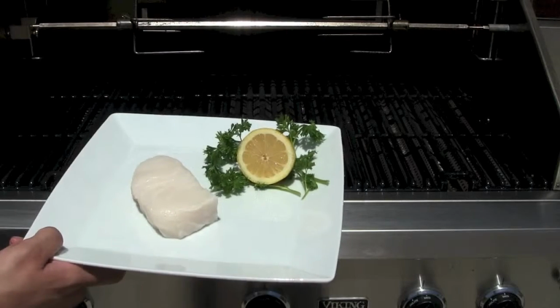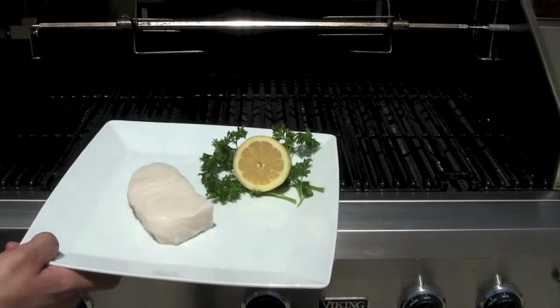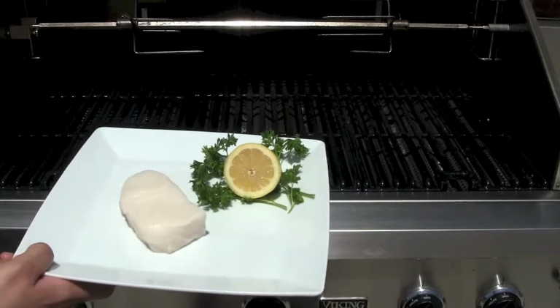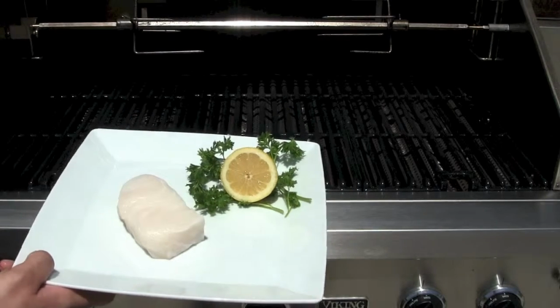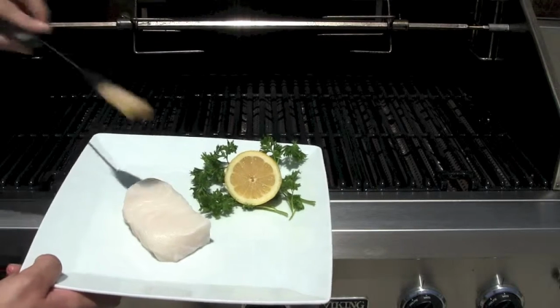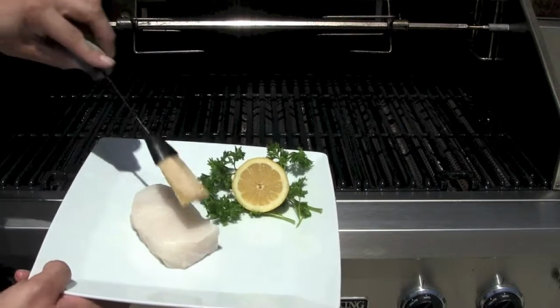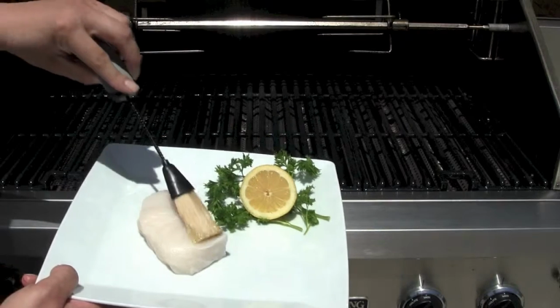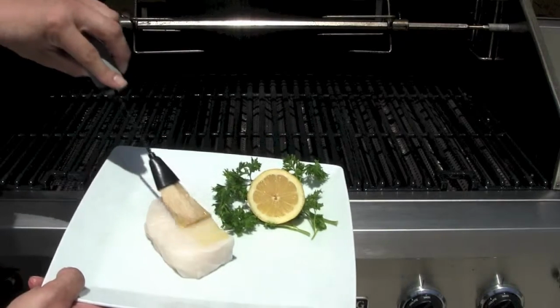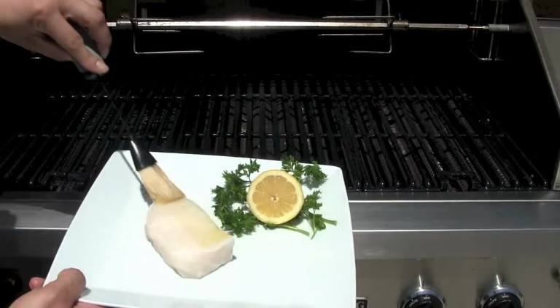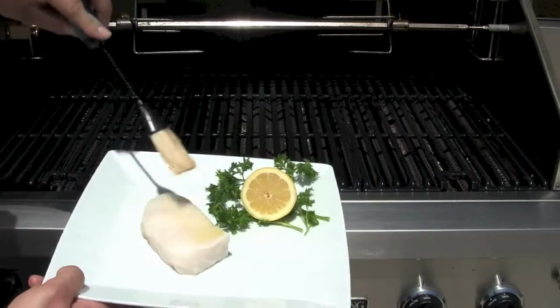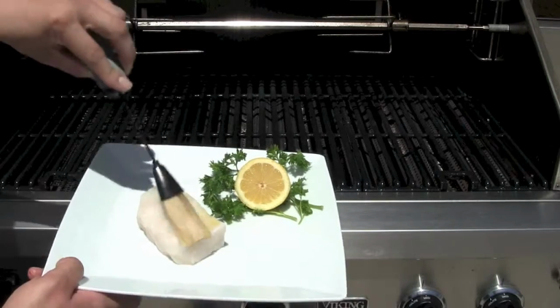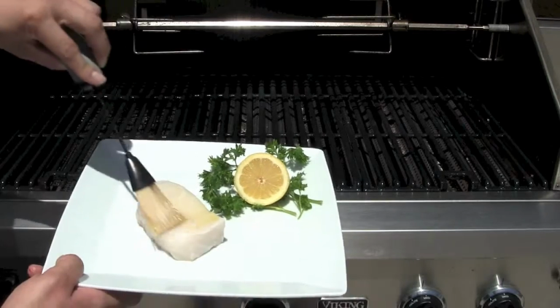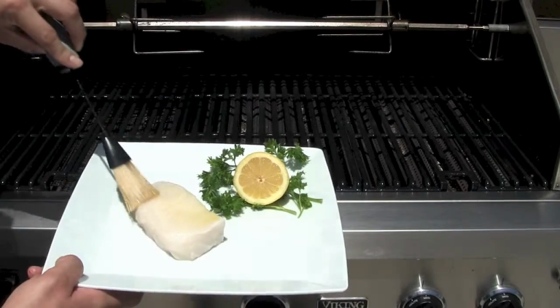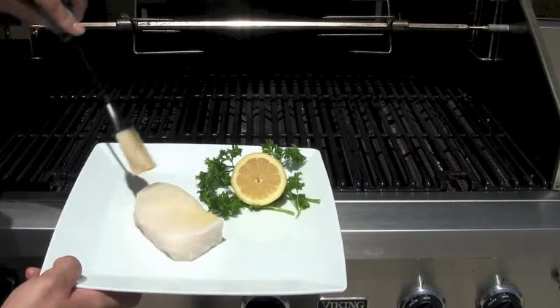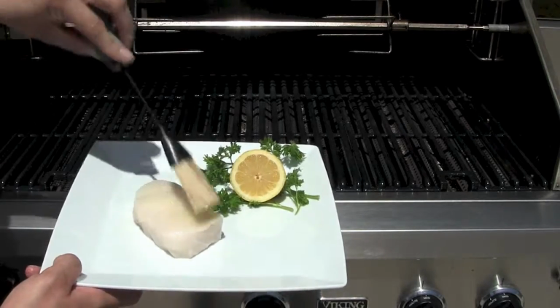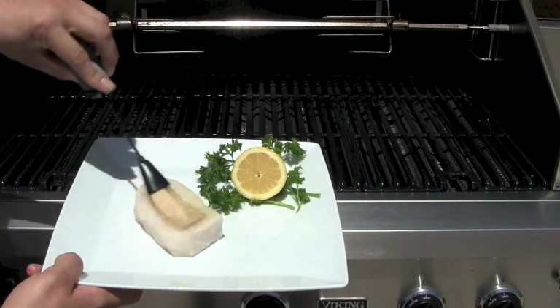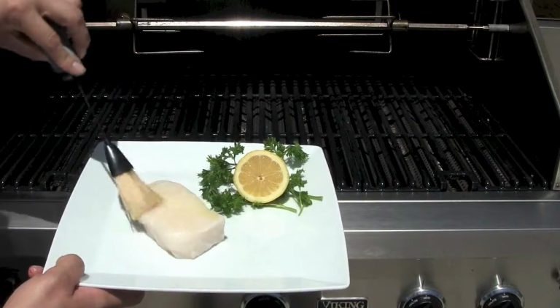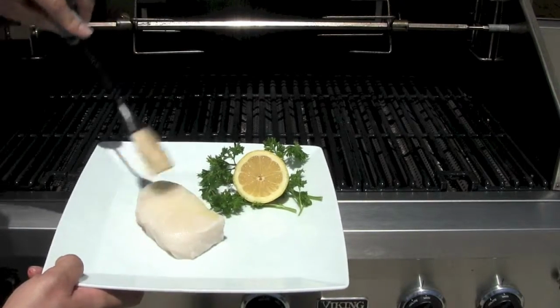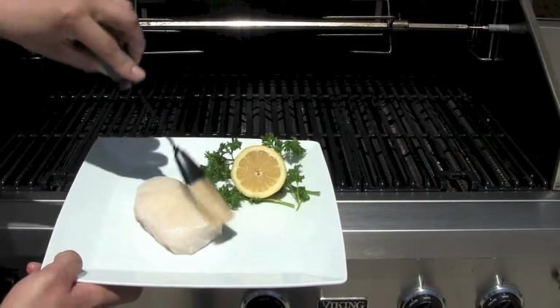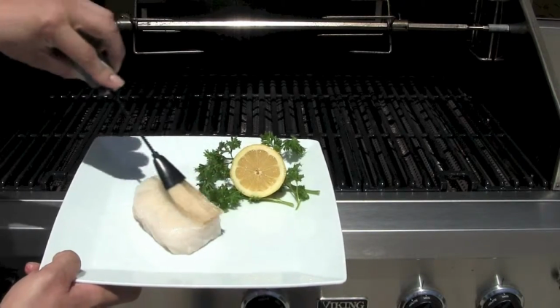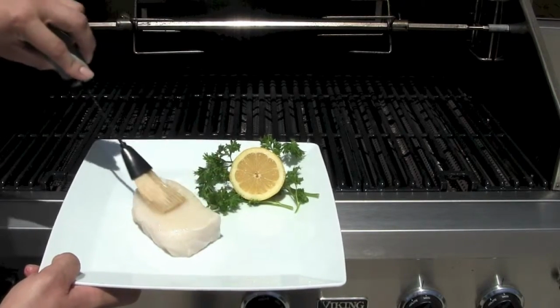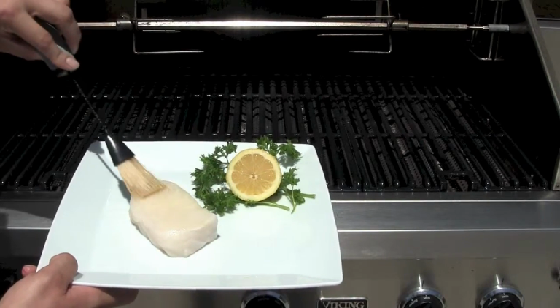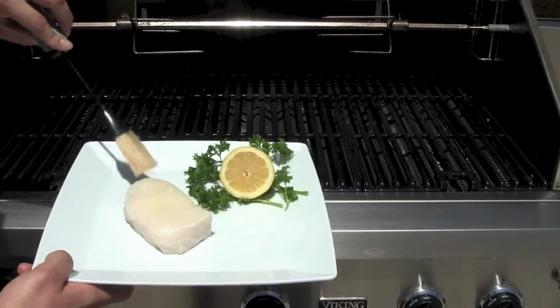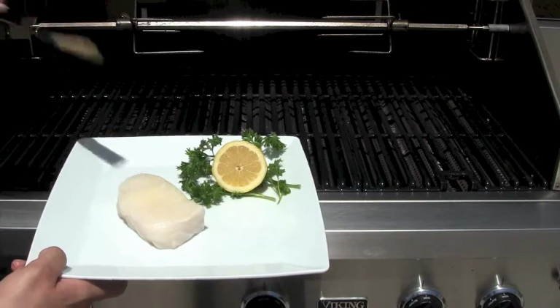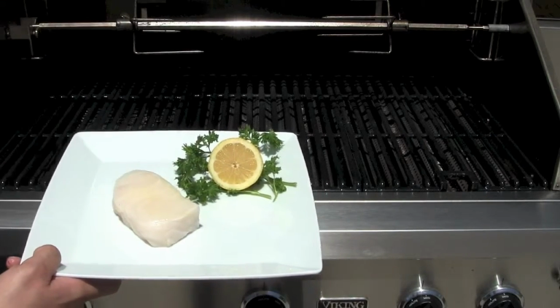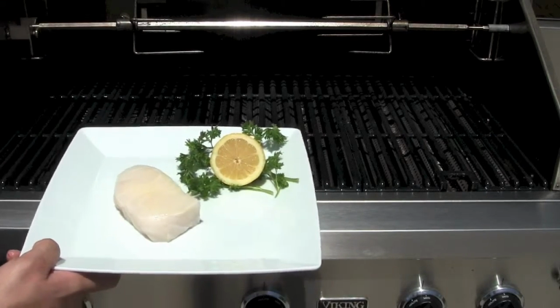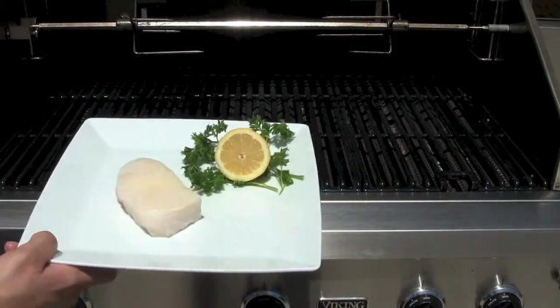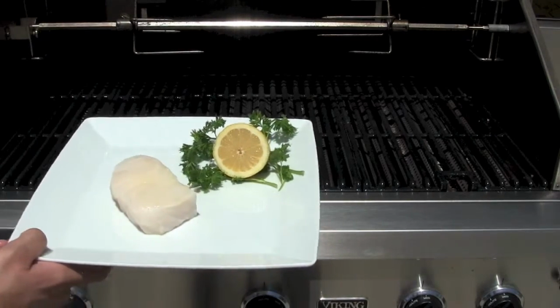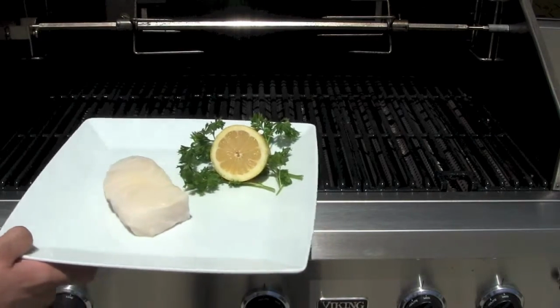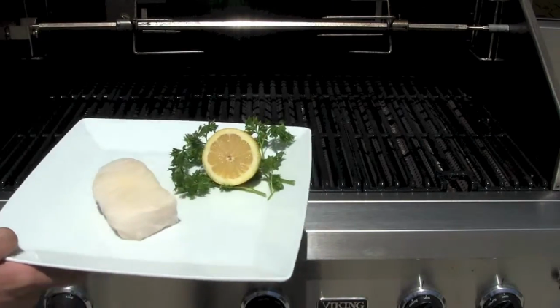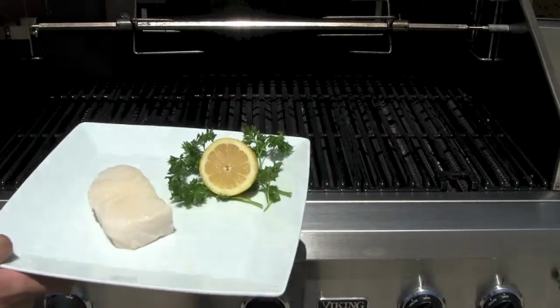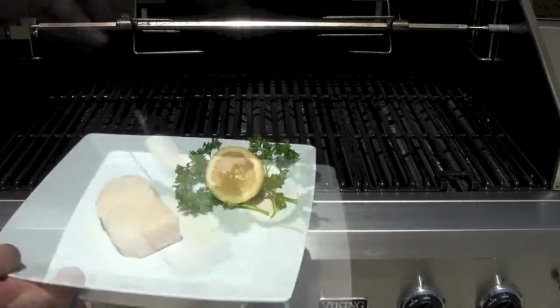Here is our Chilean sea bass. The grill is set on medium heat. Coat the fish with oil.